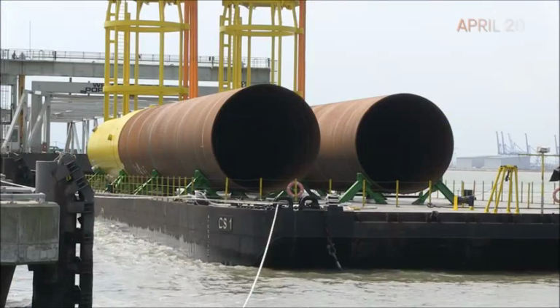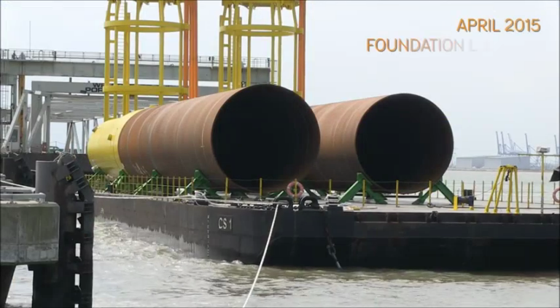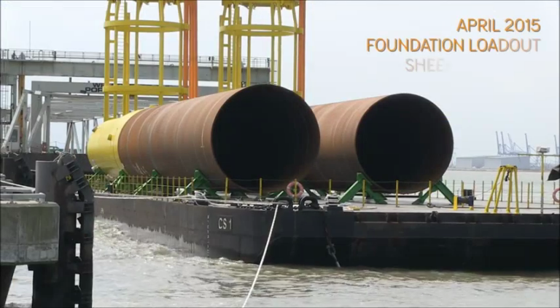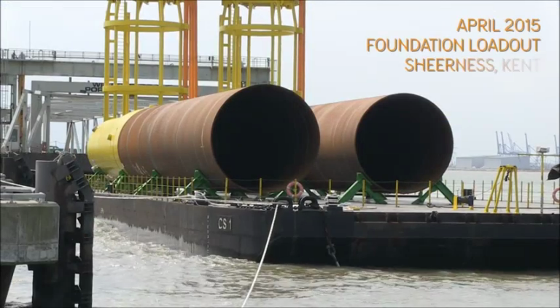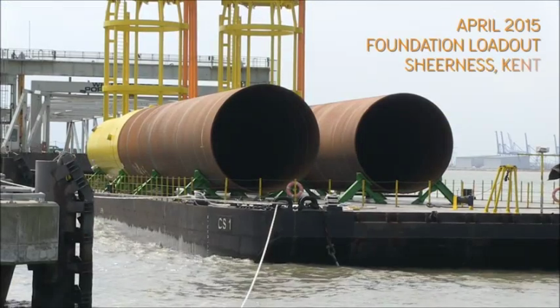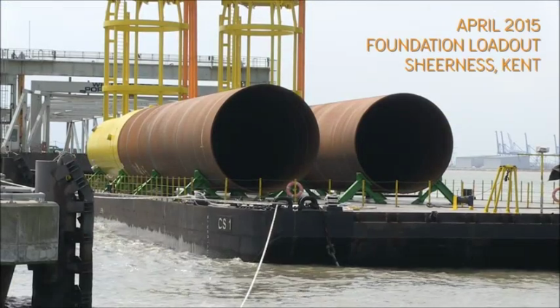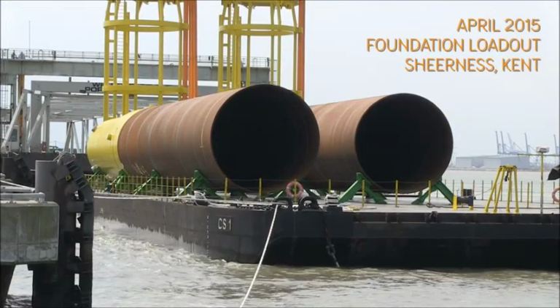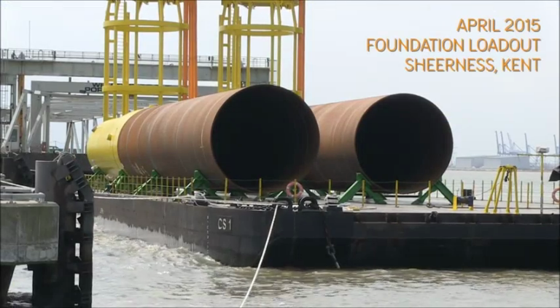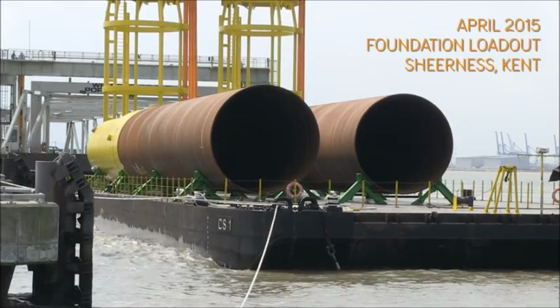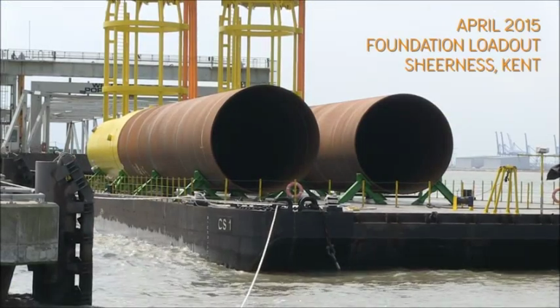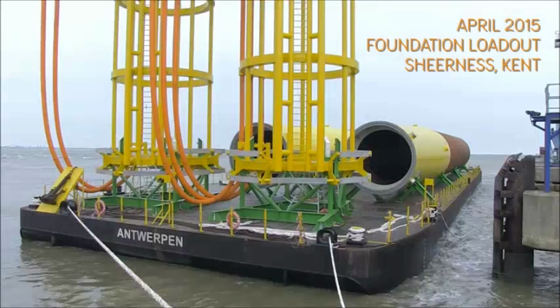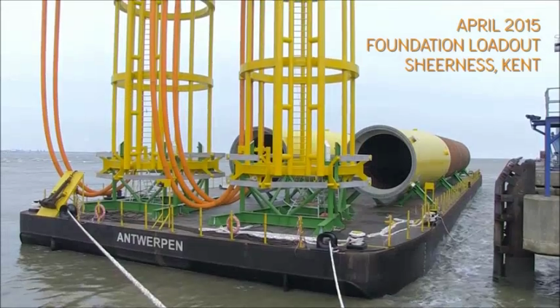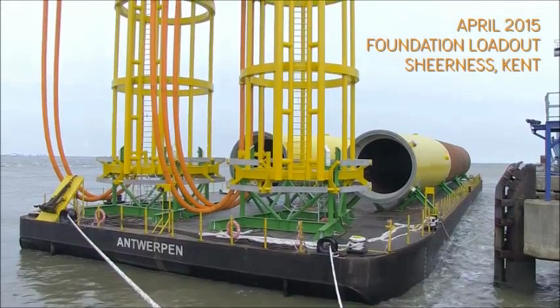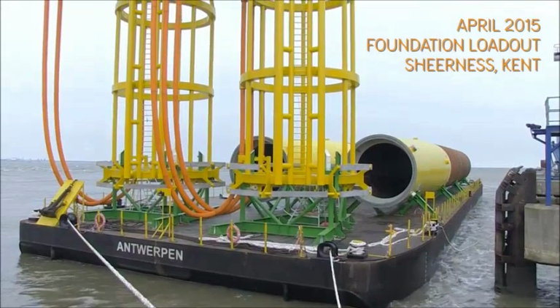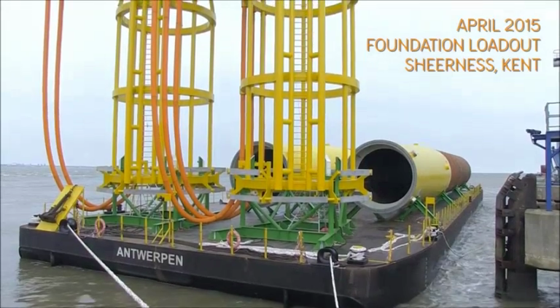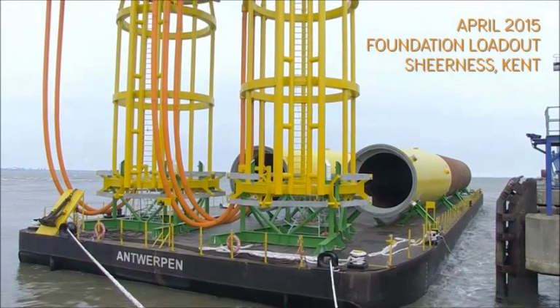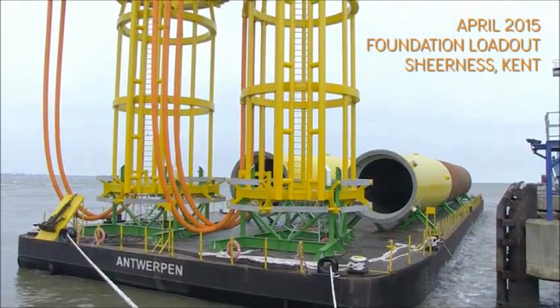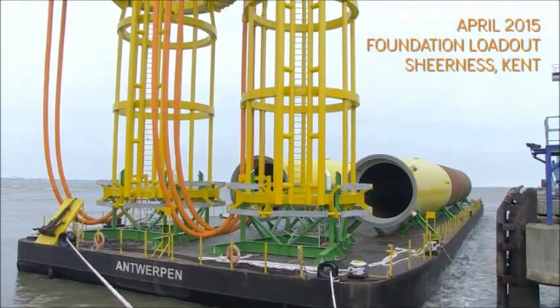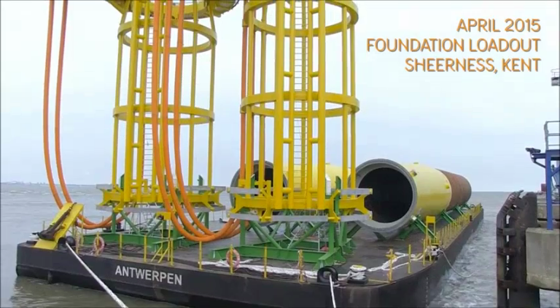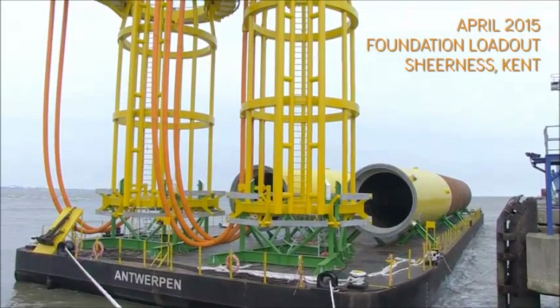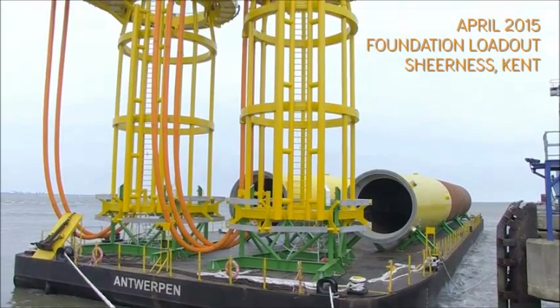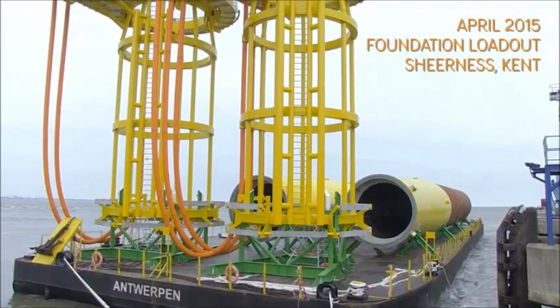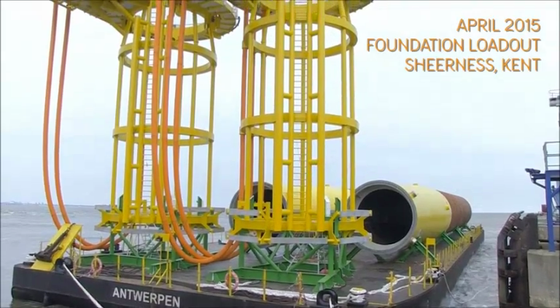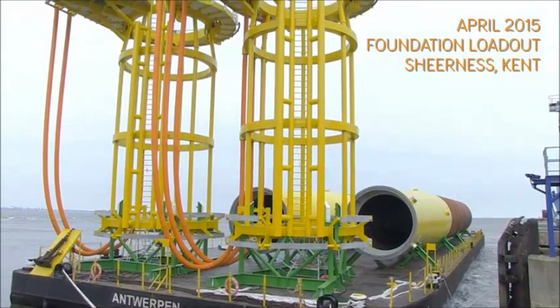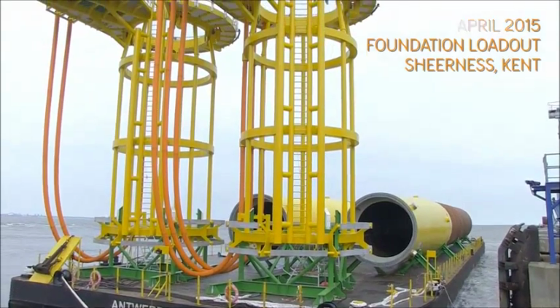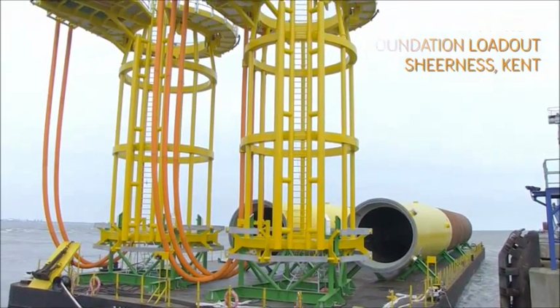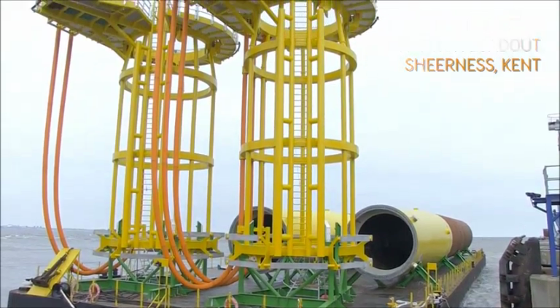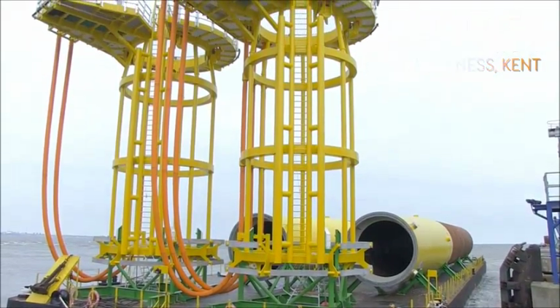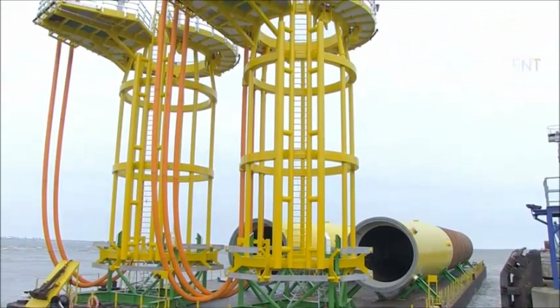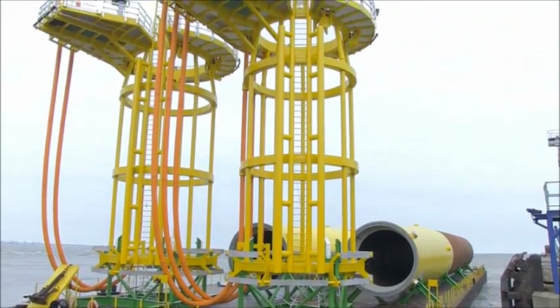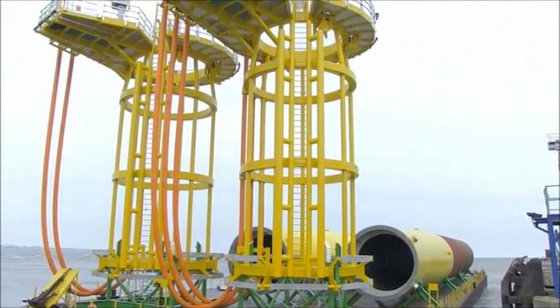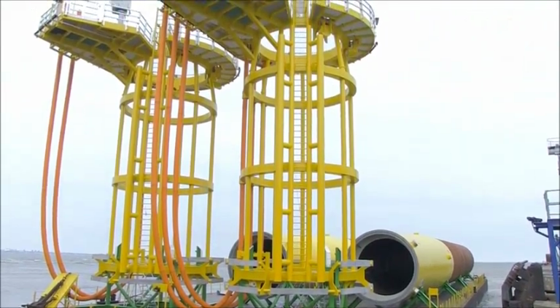It means that the offshore installation can take place with two heavy lifts, and the foundation is then complete.